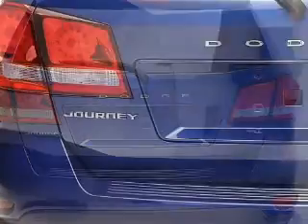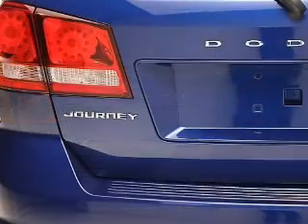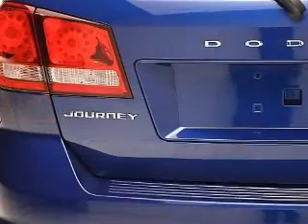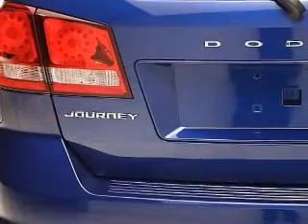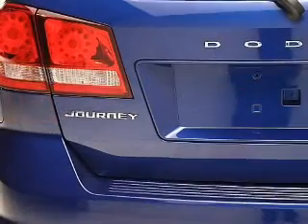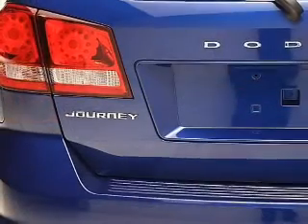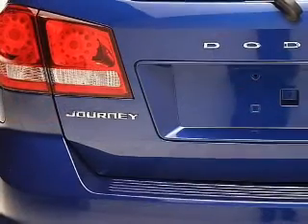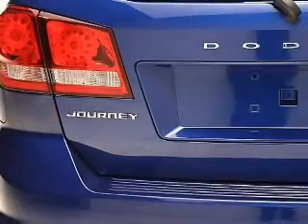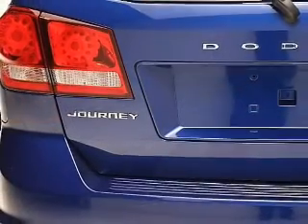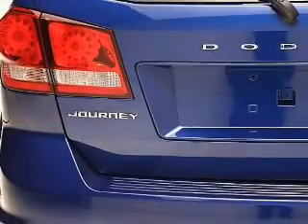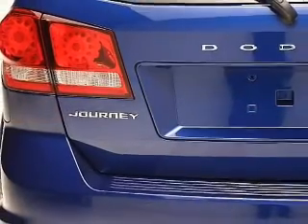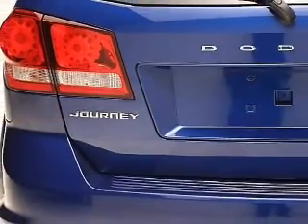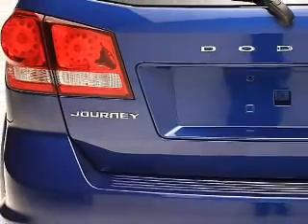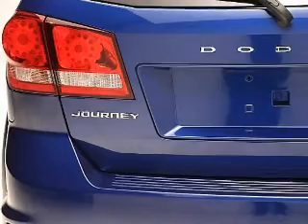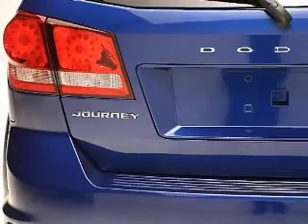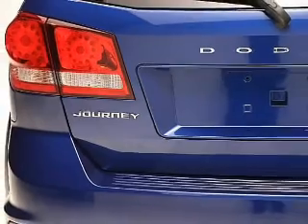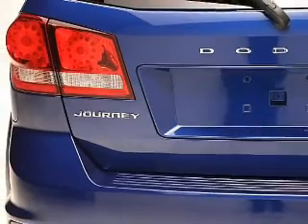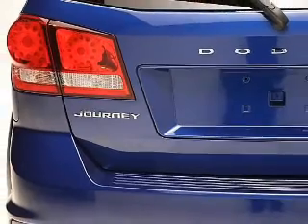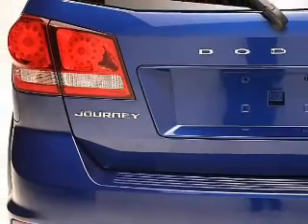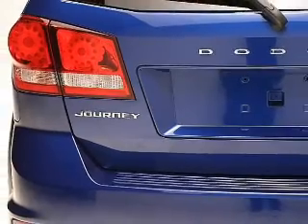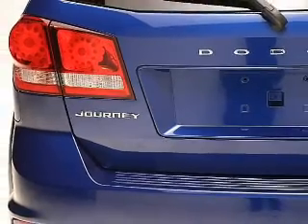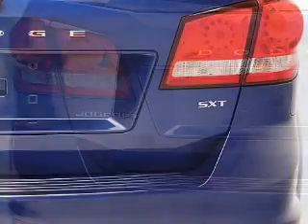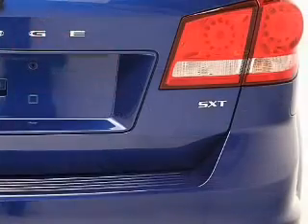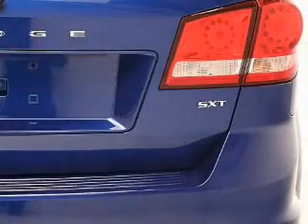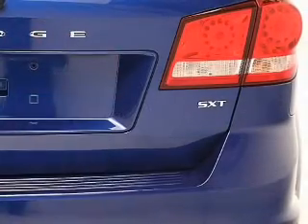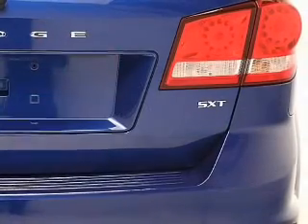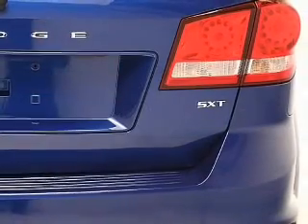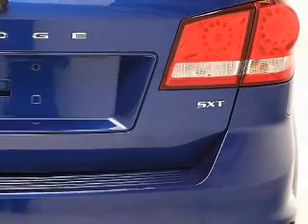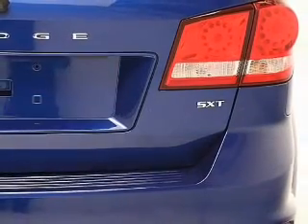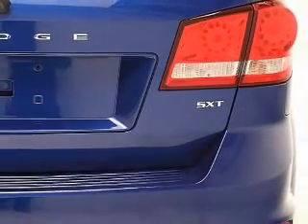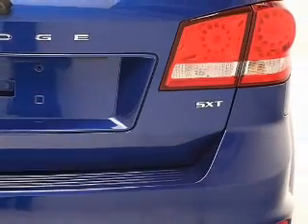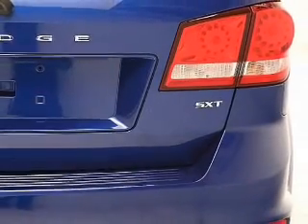Keyless entry, power windows, cruise control, an AM-FM stereo, a satellite radio, power mirrors, power steering.